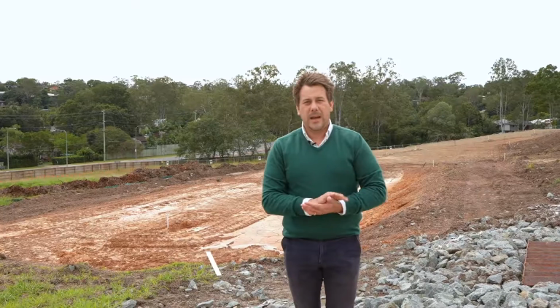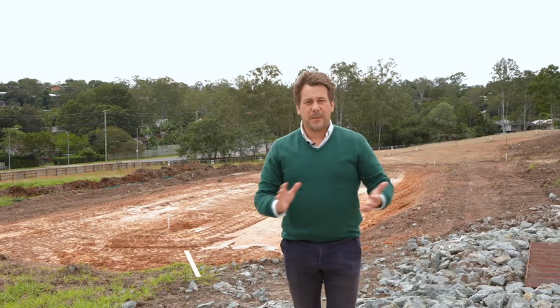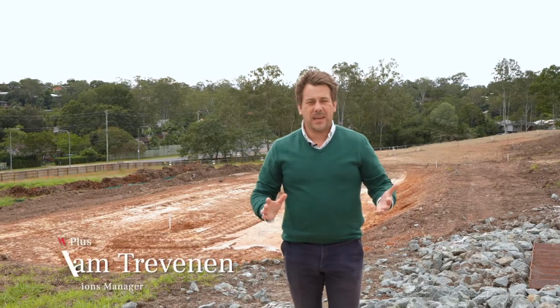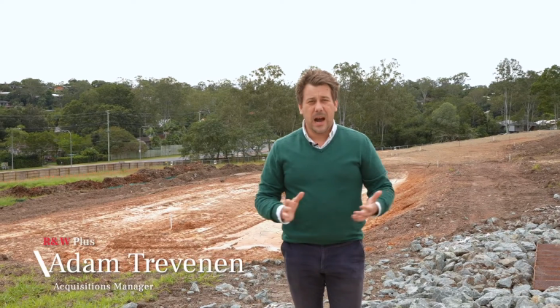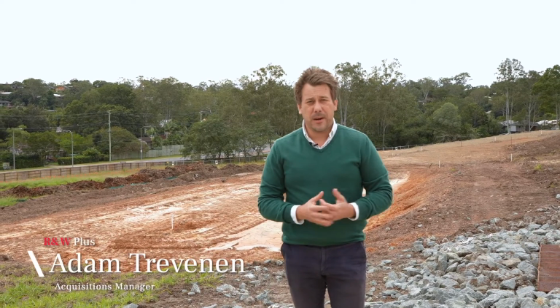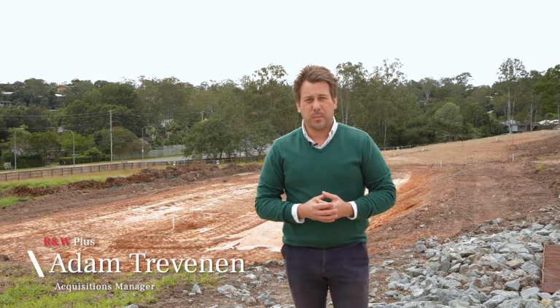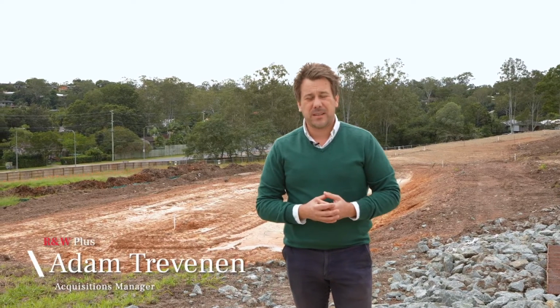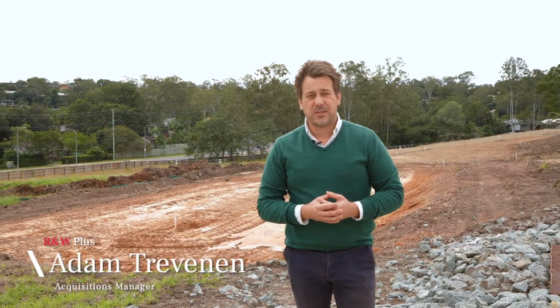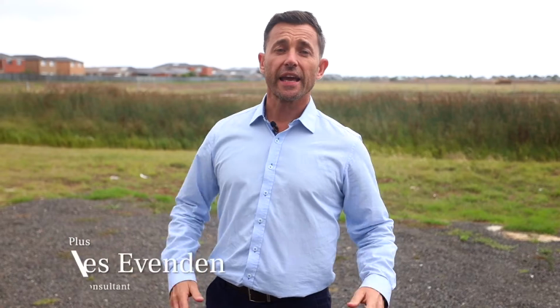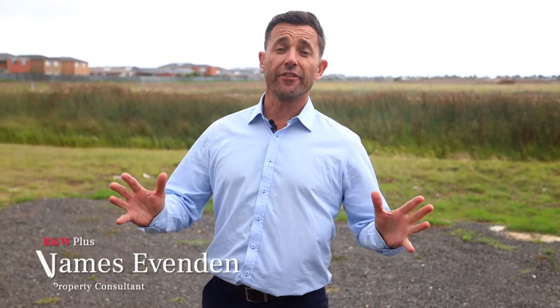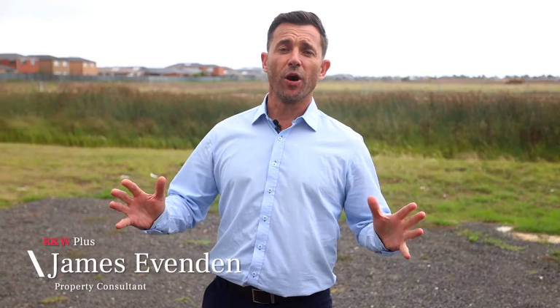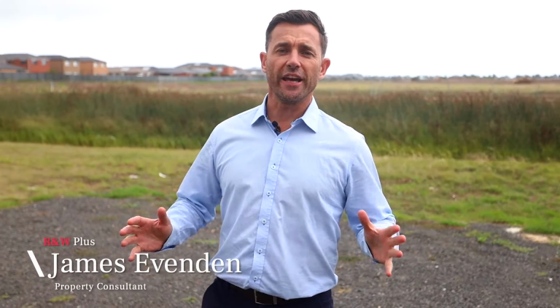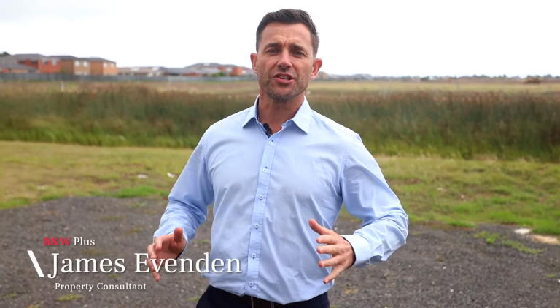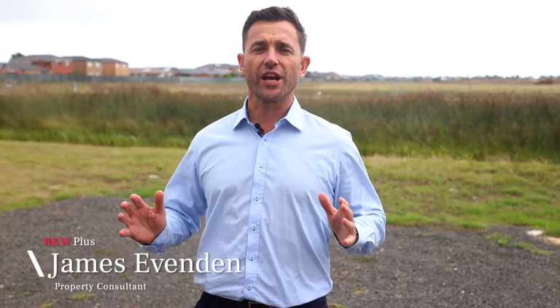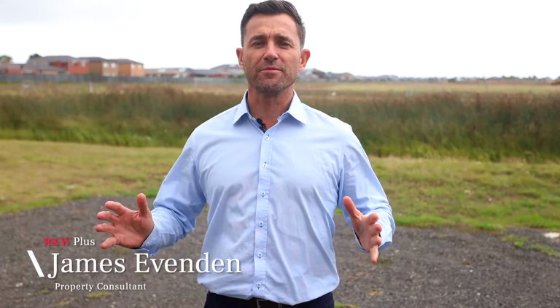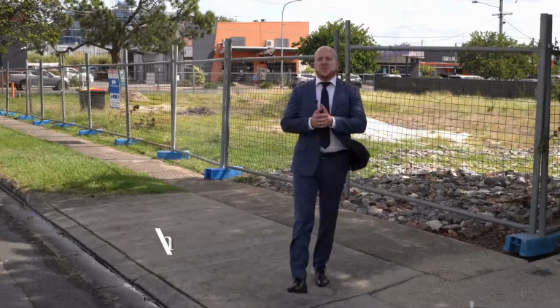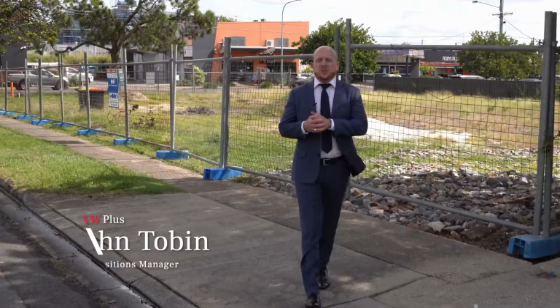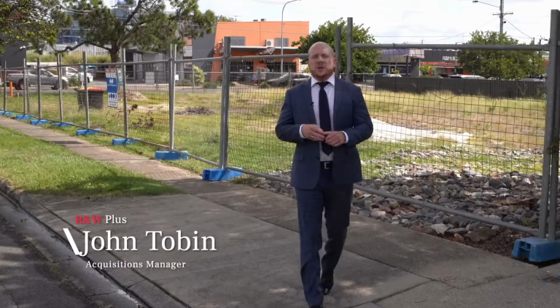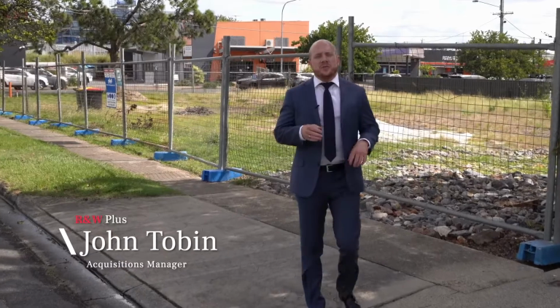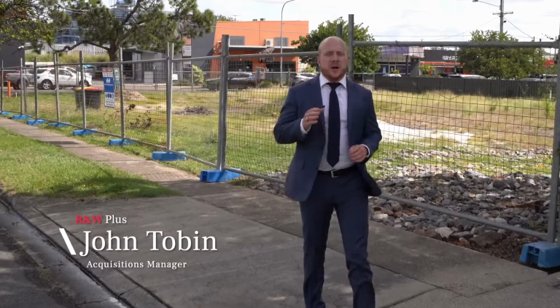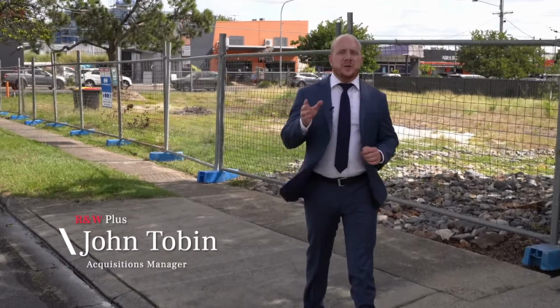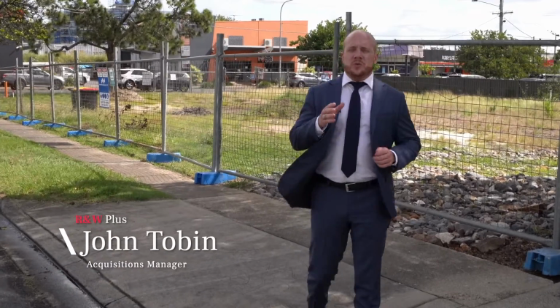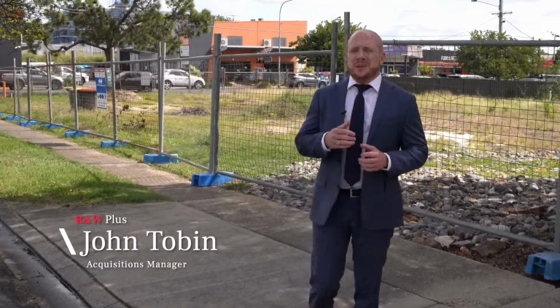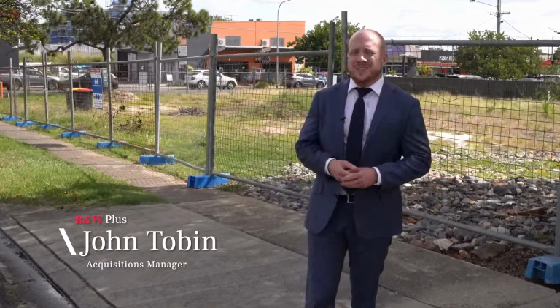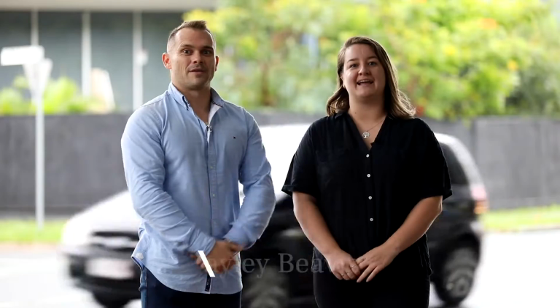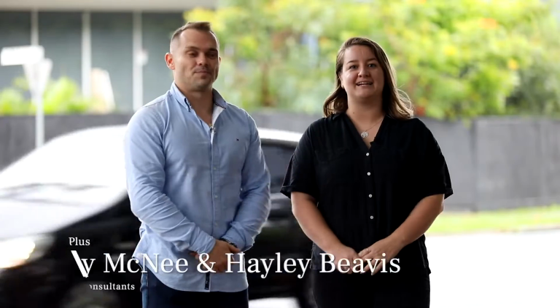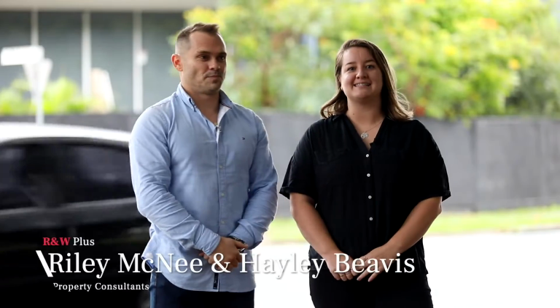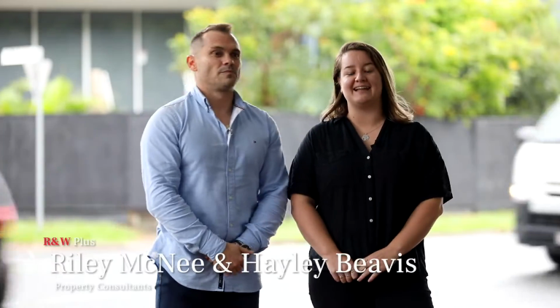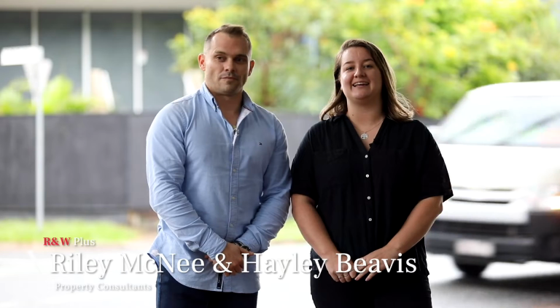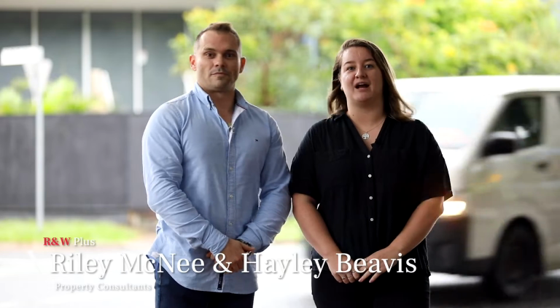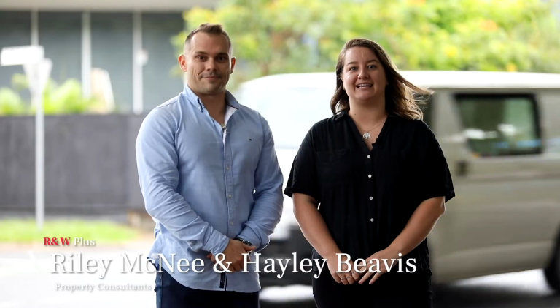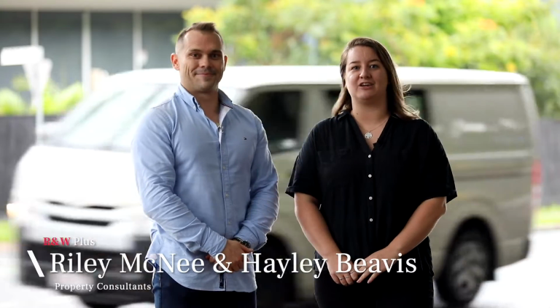Adam here from R&W Plus. G'day everybody, it's James. John Tobin here from R&W Plus. Hey guys, it's Hayley and Riley here.